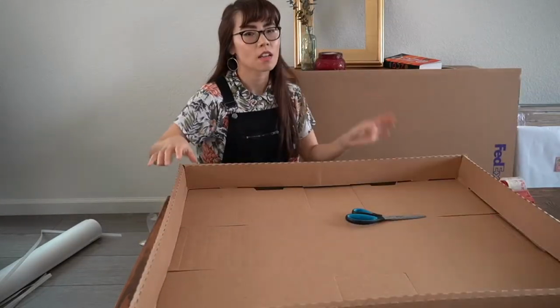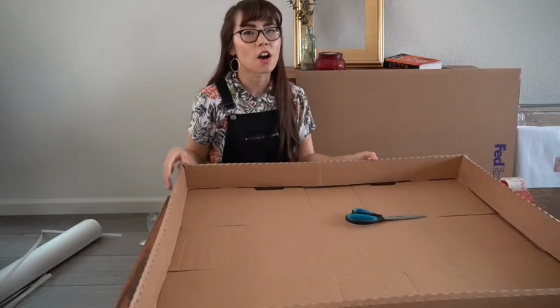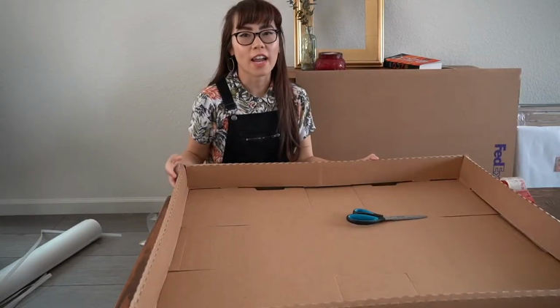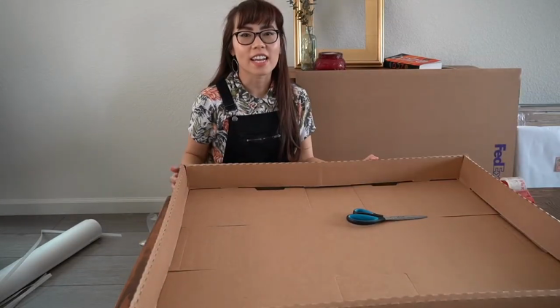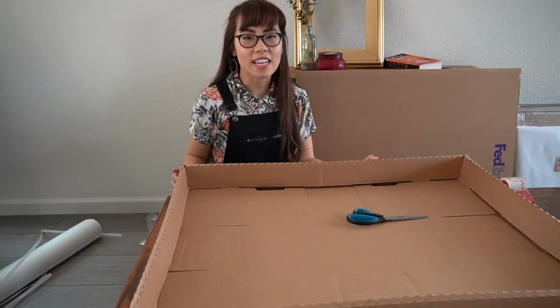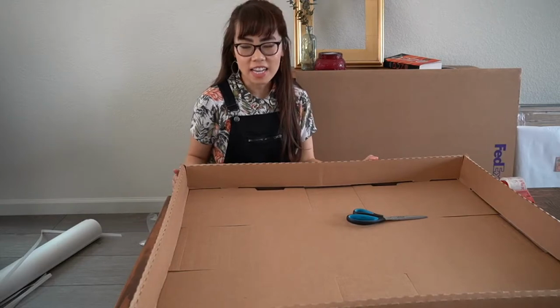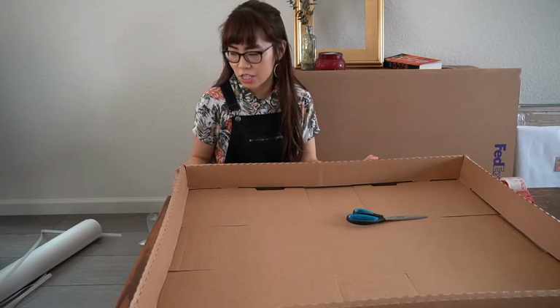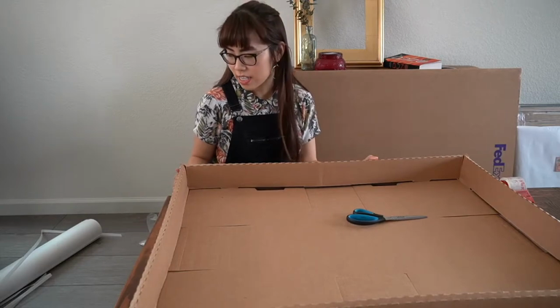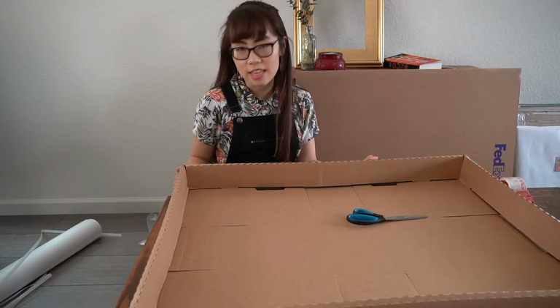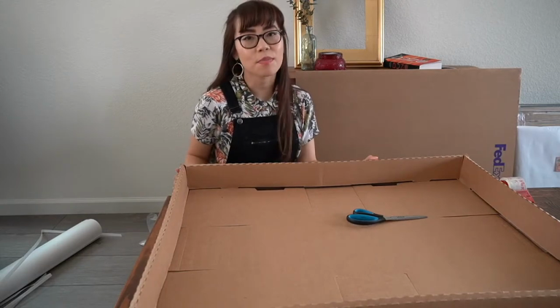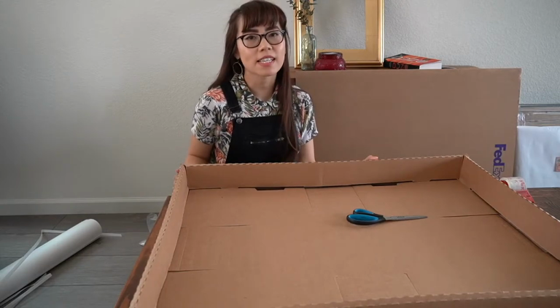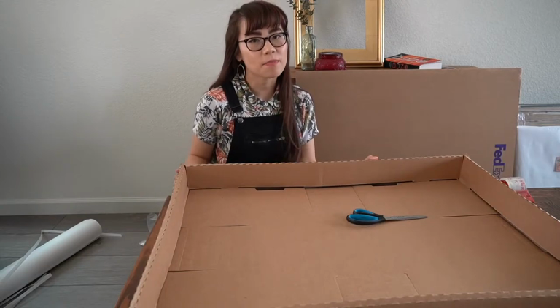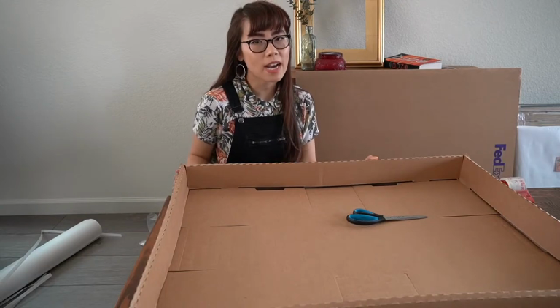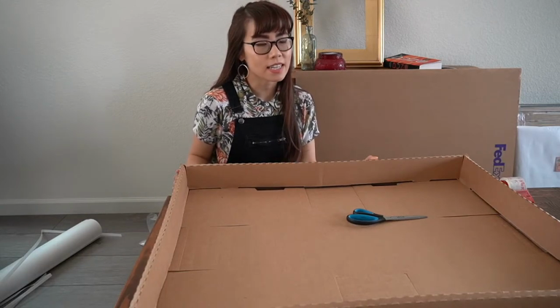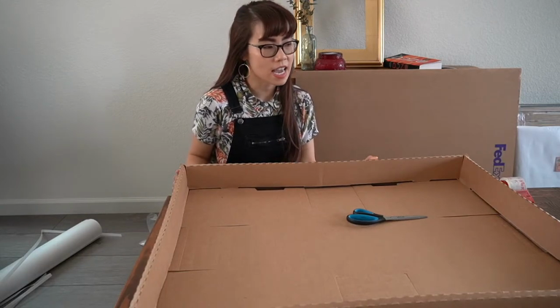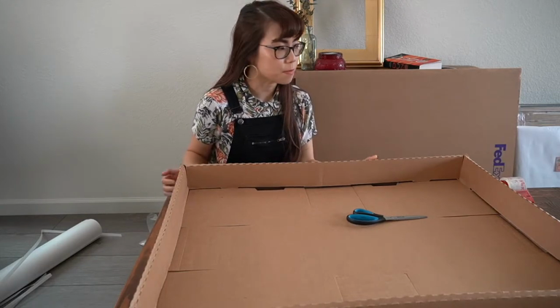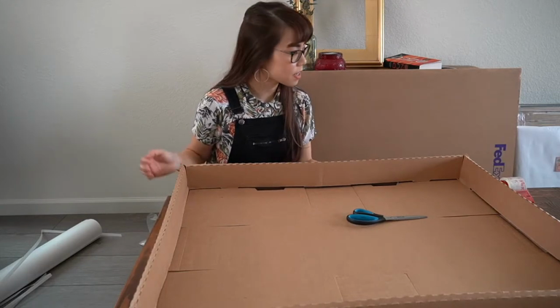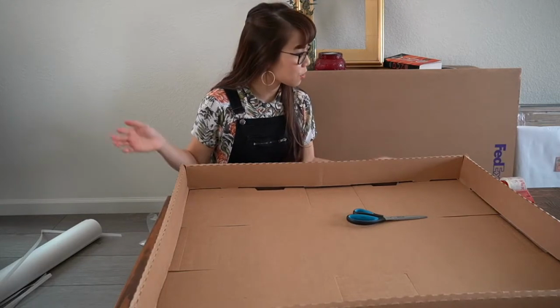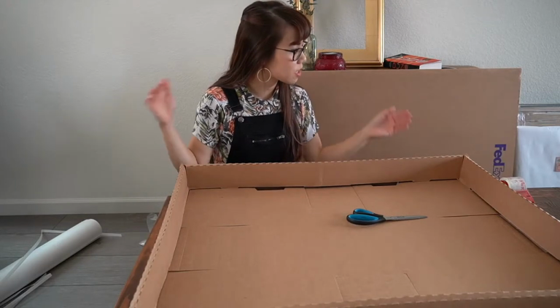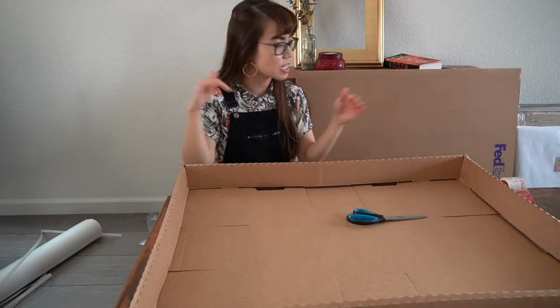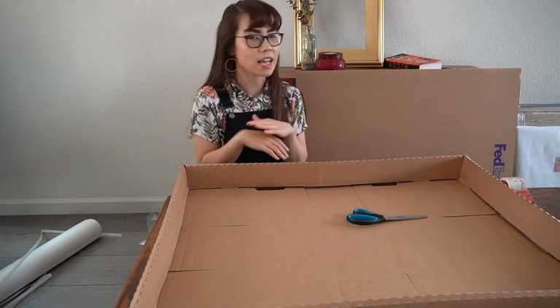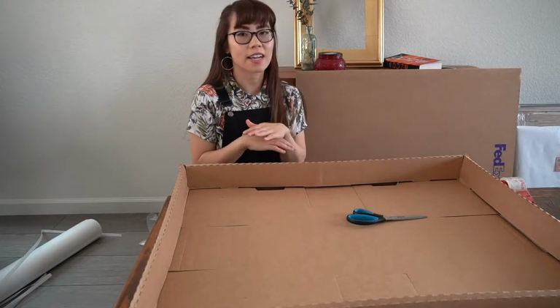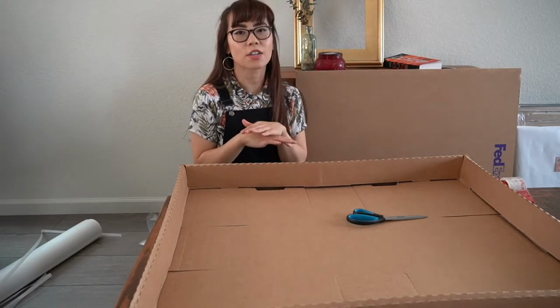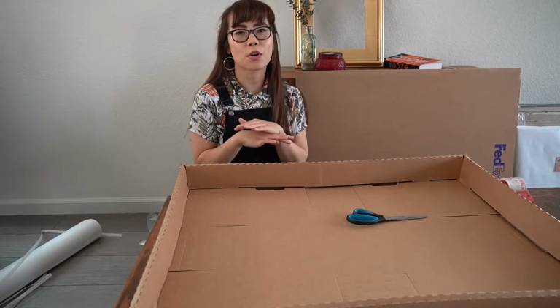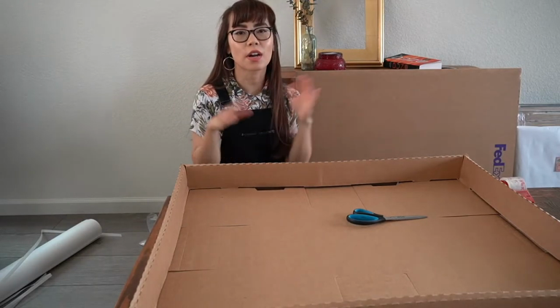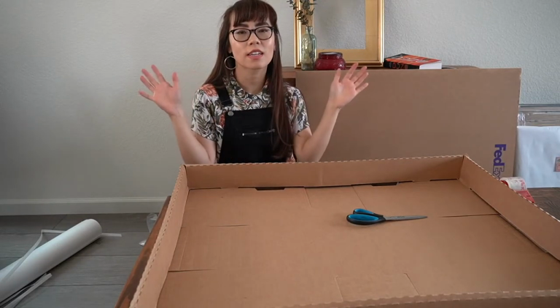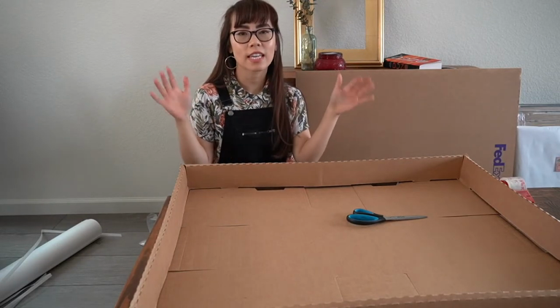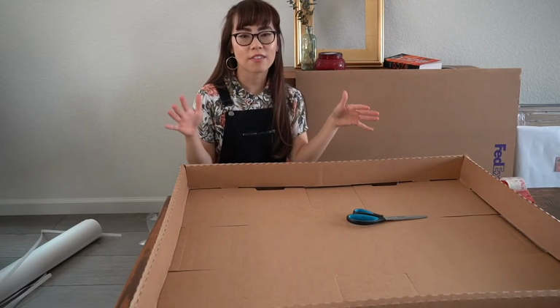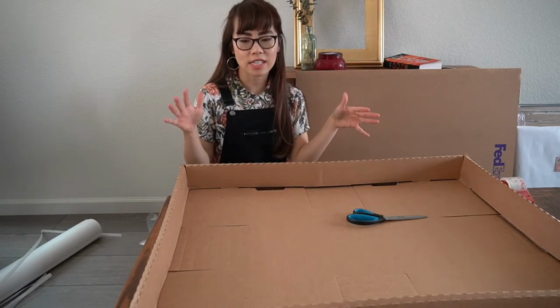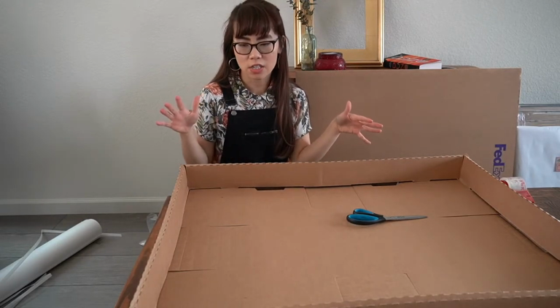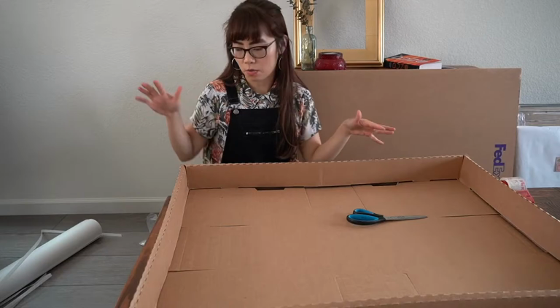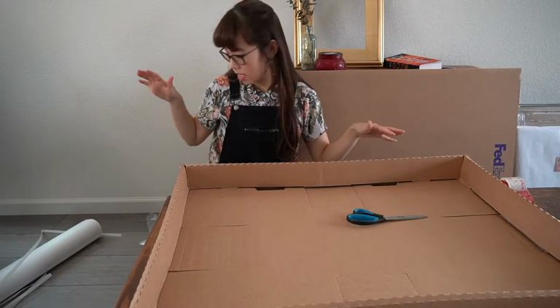Next, you're going to take that plastic bag that it came with and slide your canvas into it.